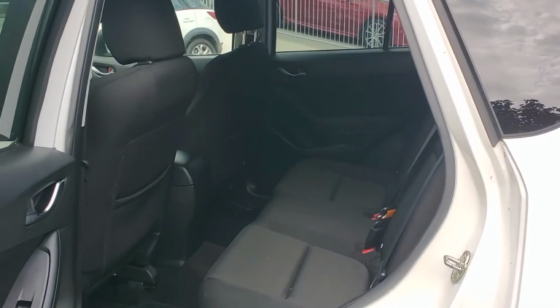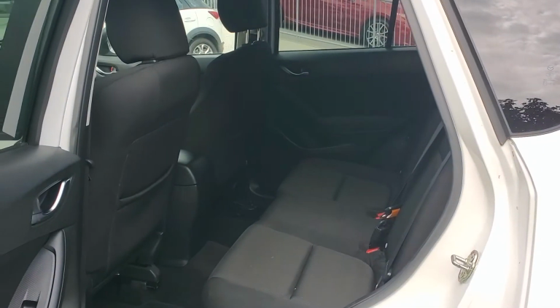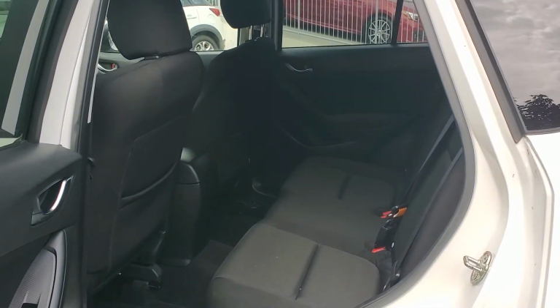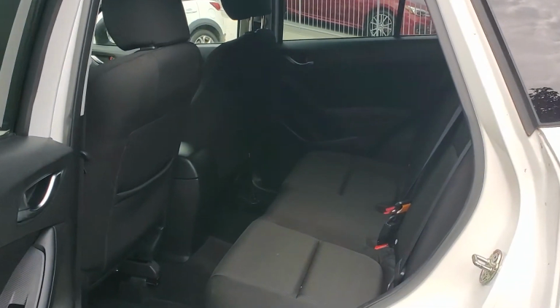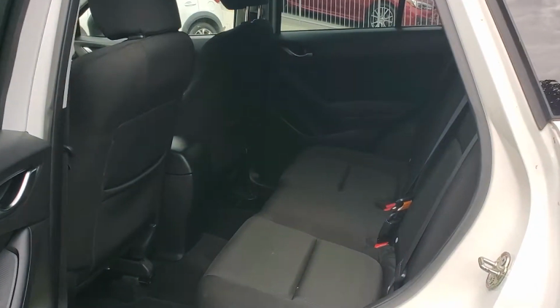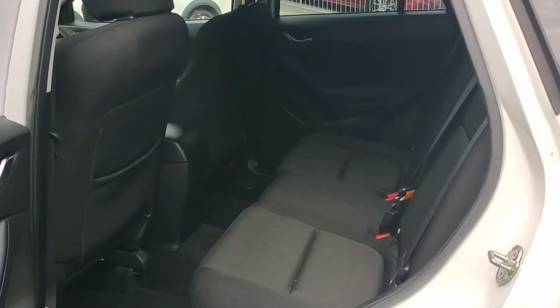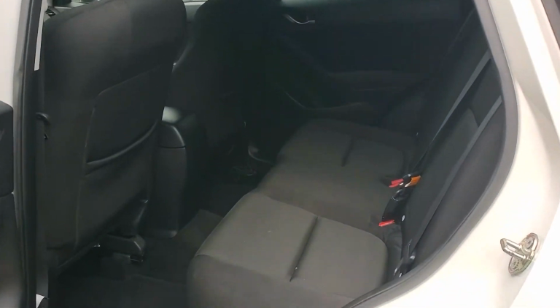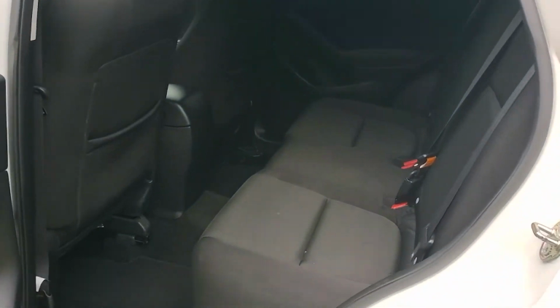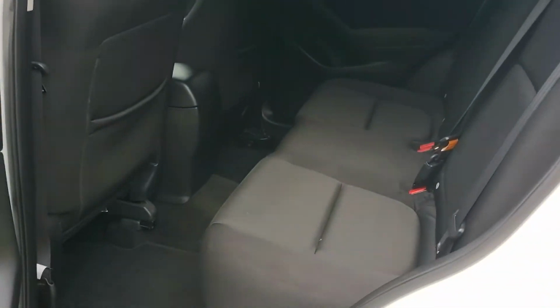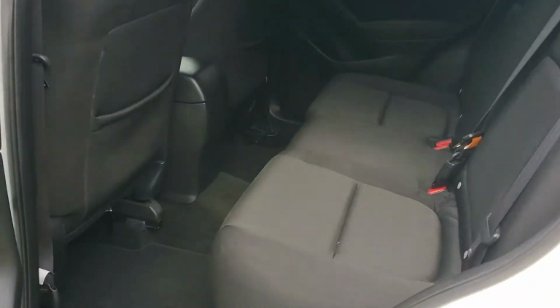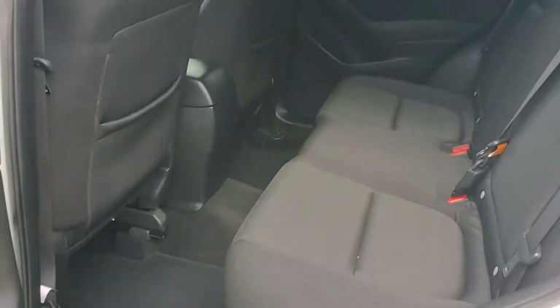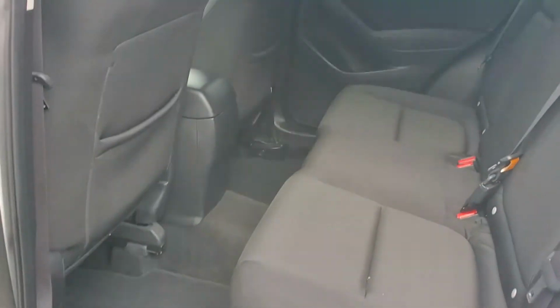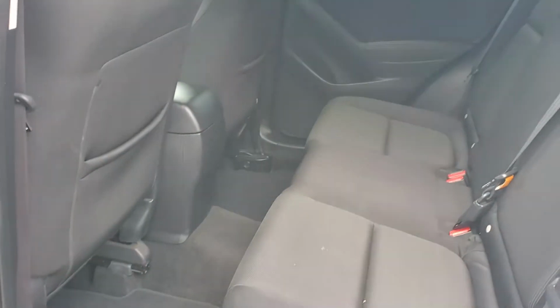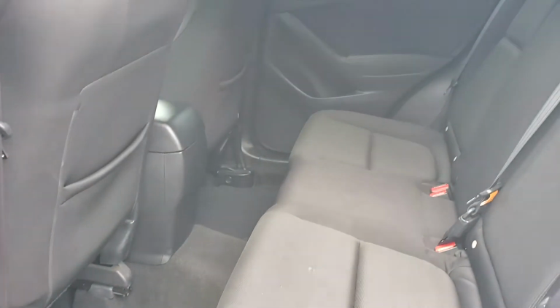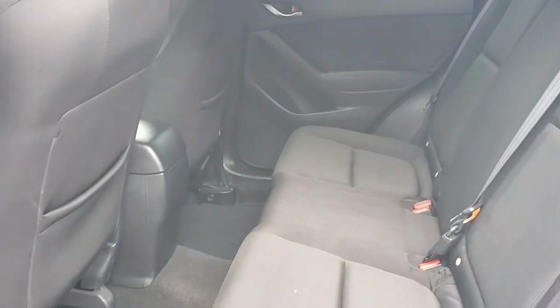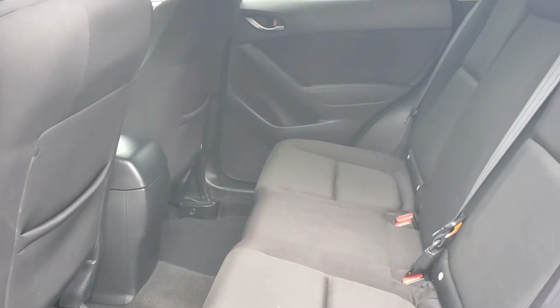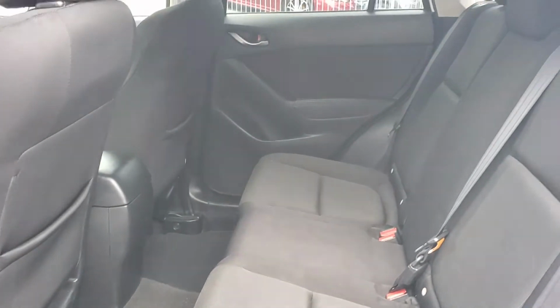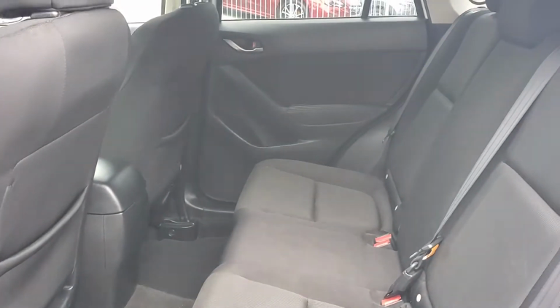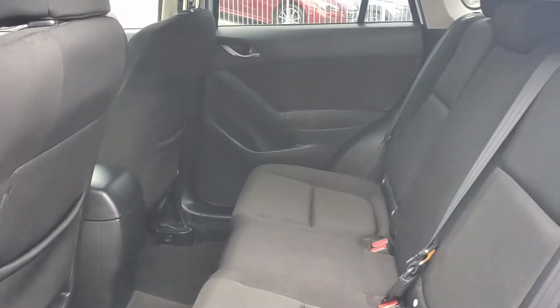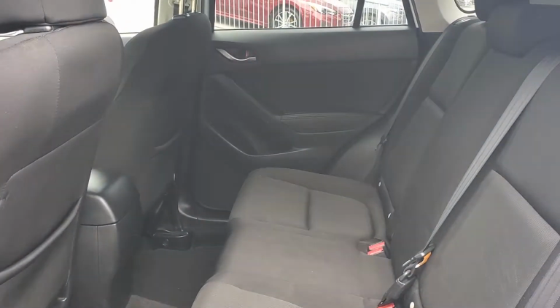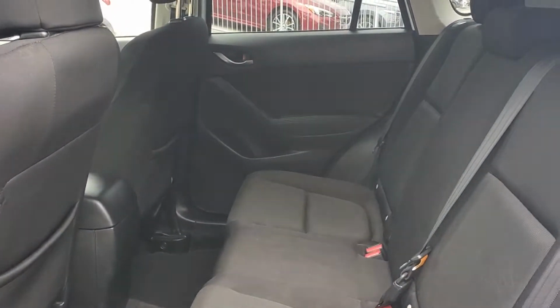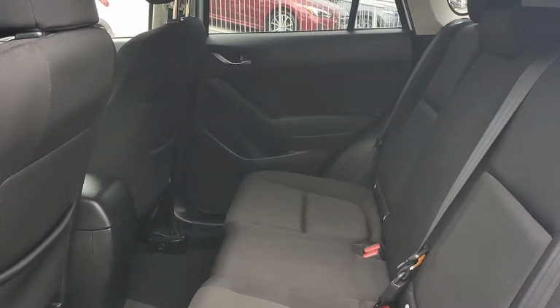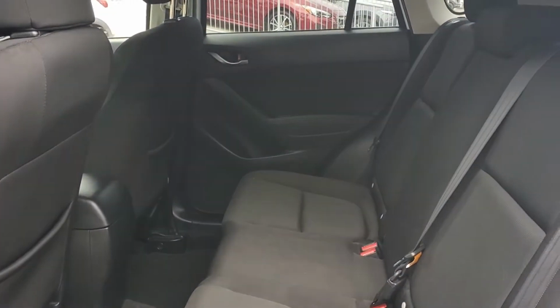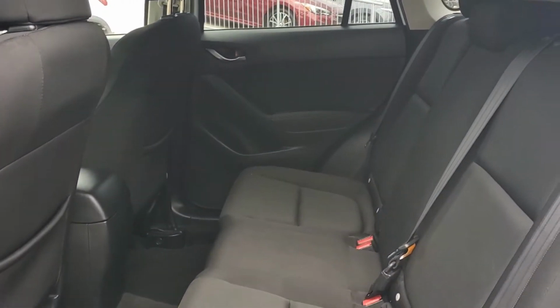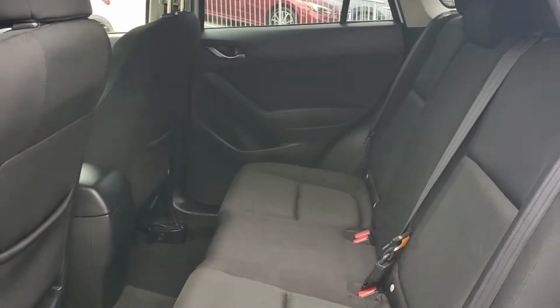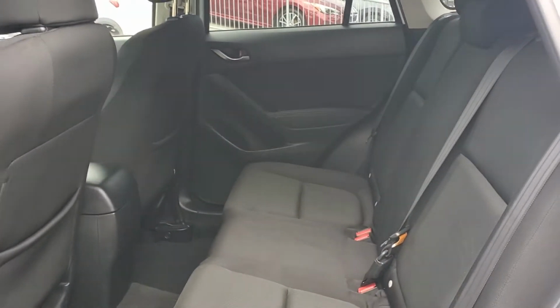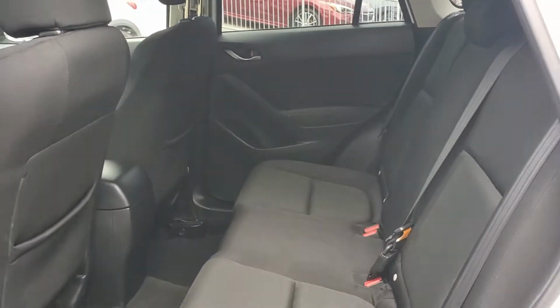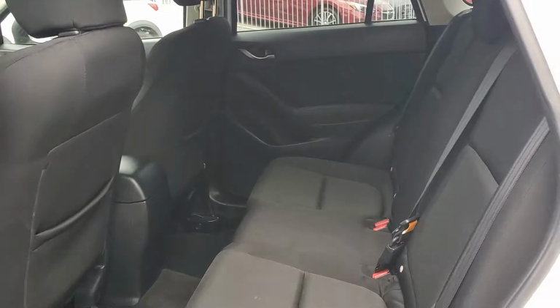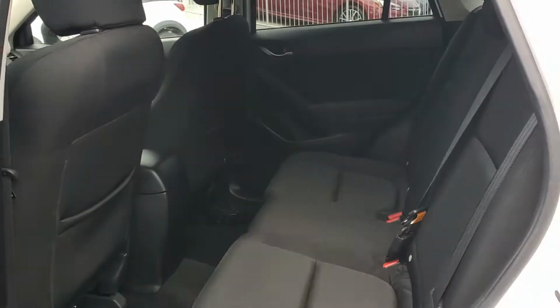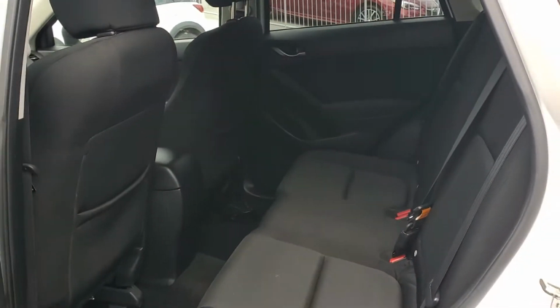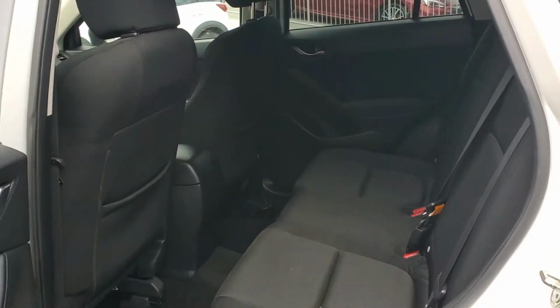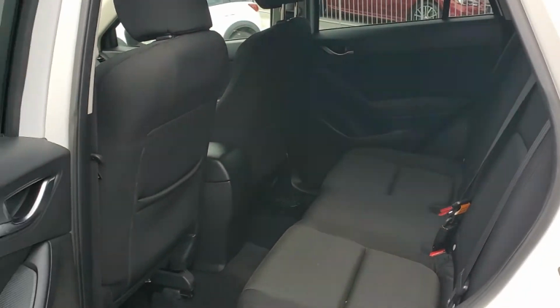This is your backseat room — very good for a family to go on a road trip.